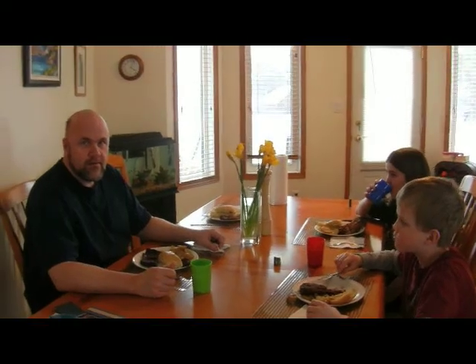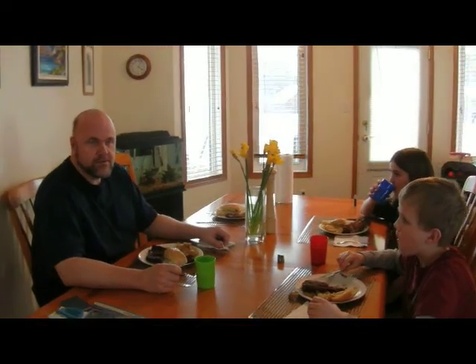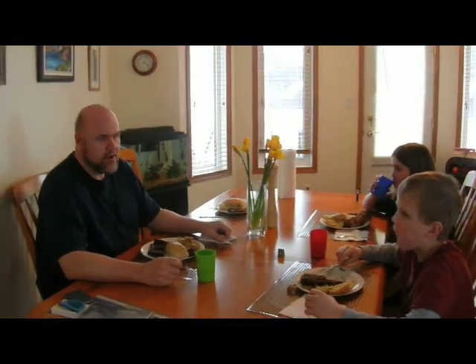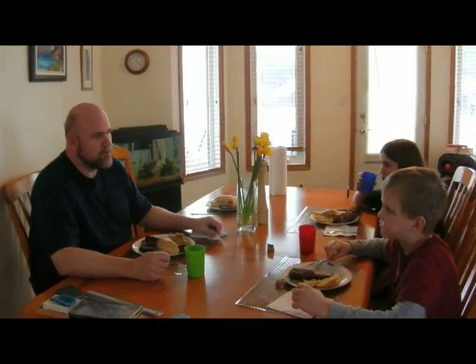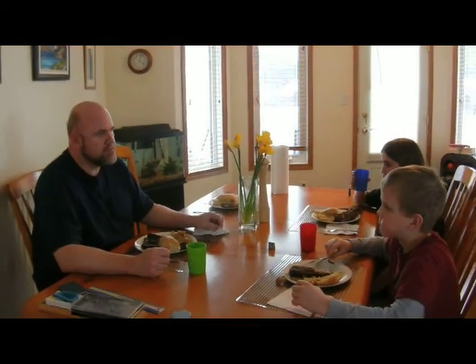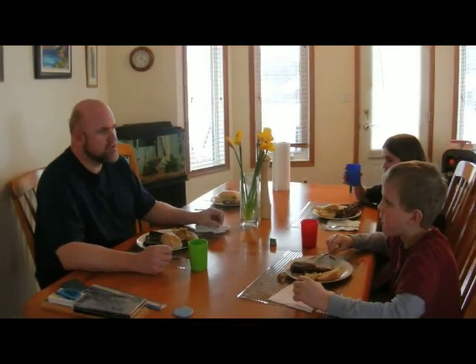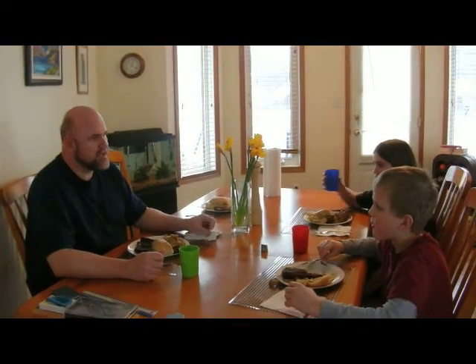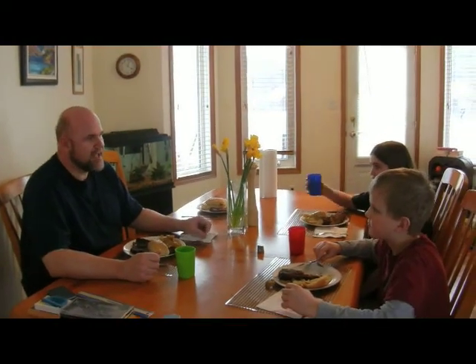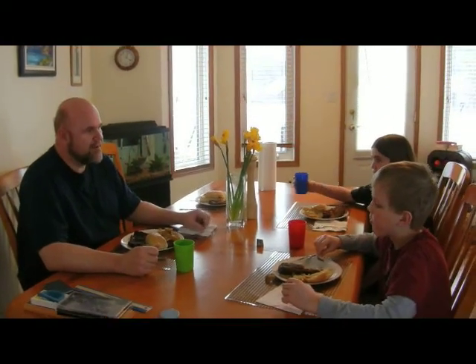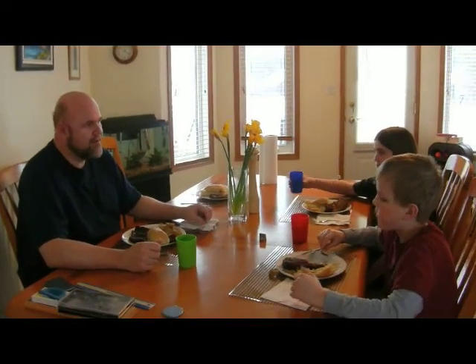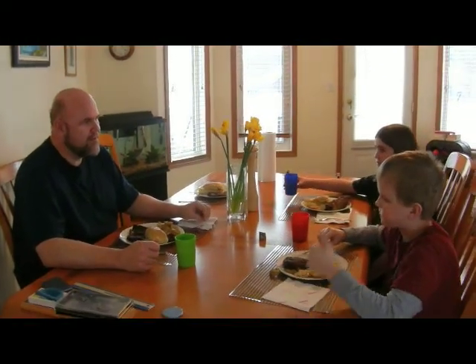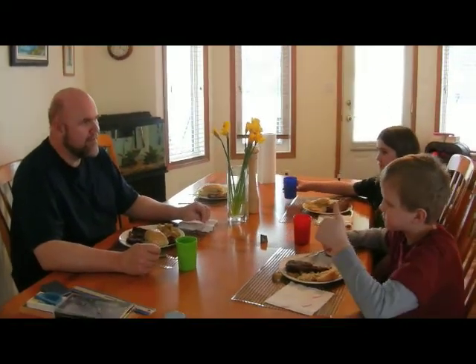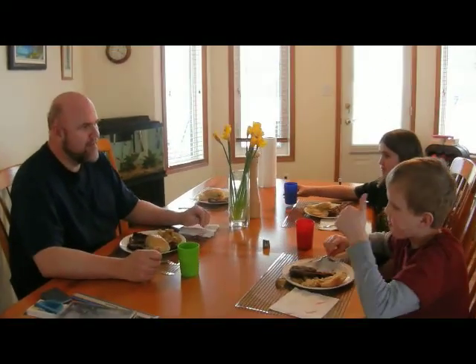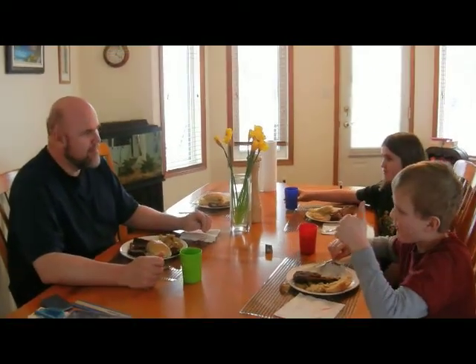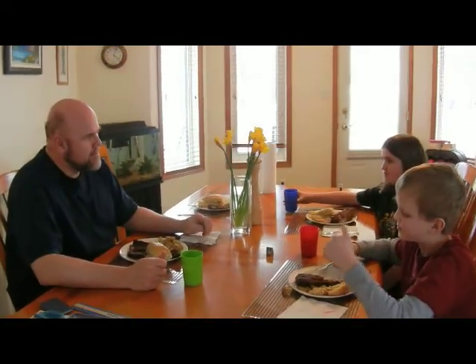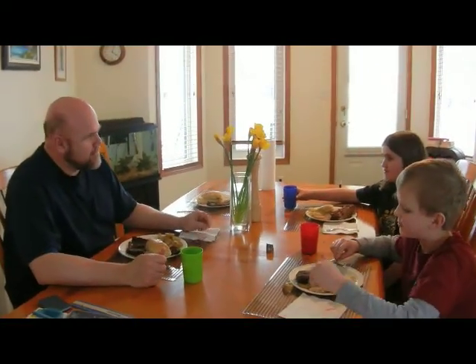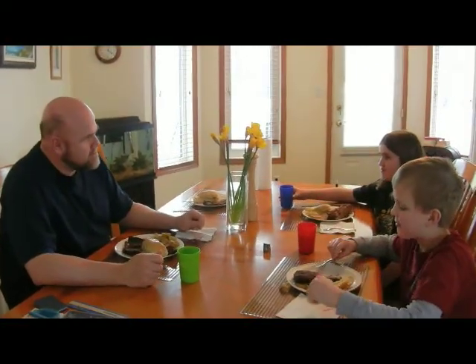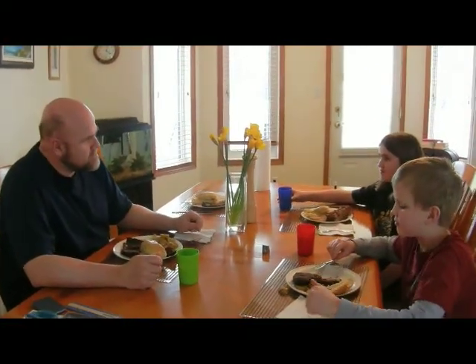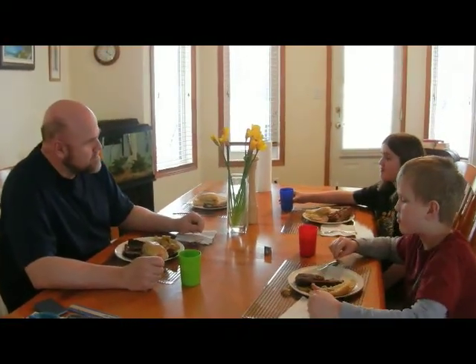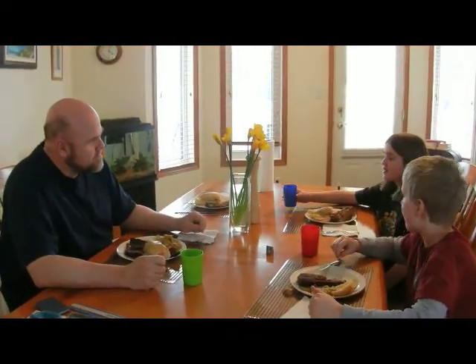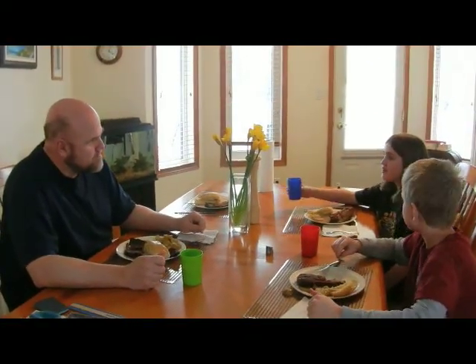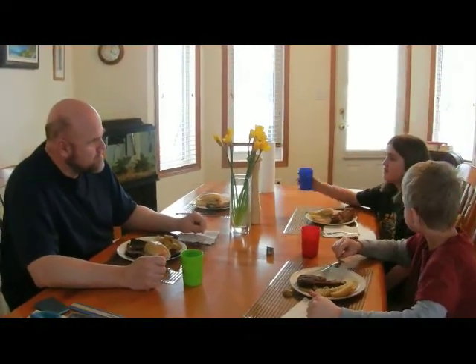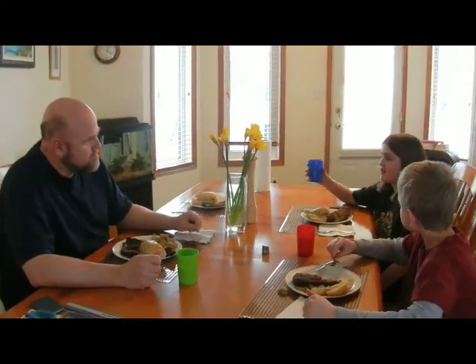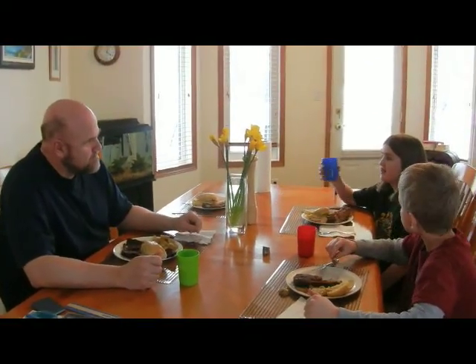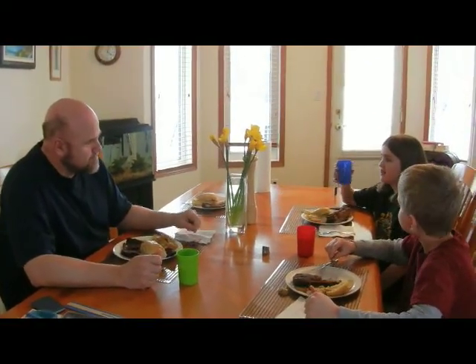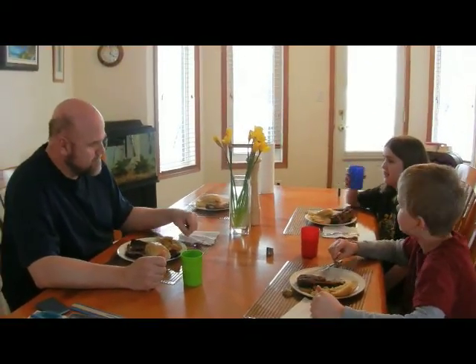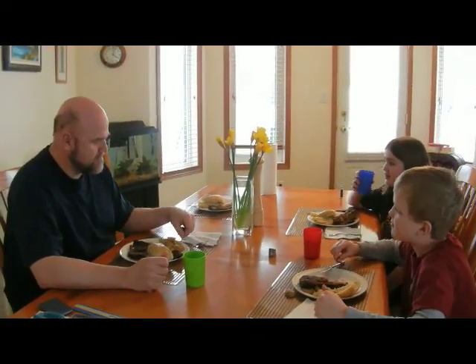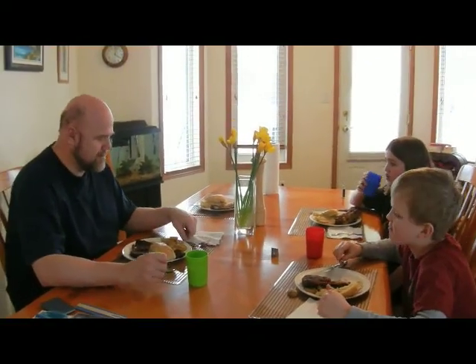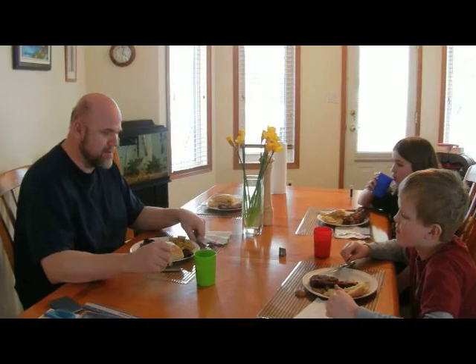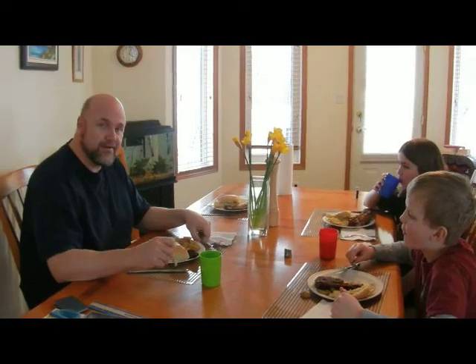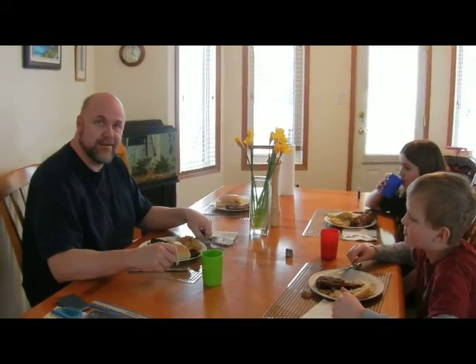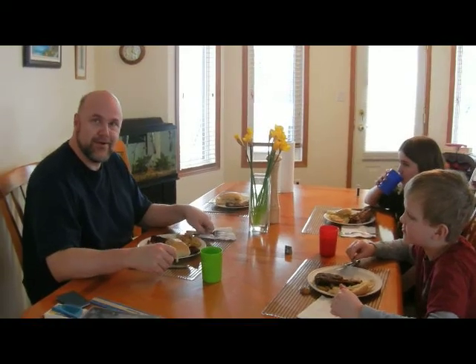So how are the ribs there, sonny? Really, really good. All right, here we go!